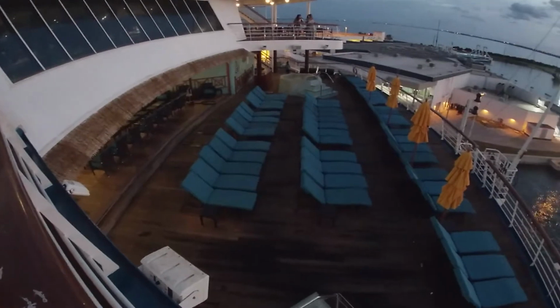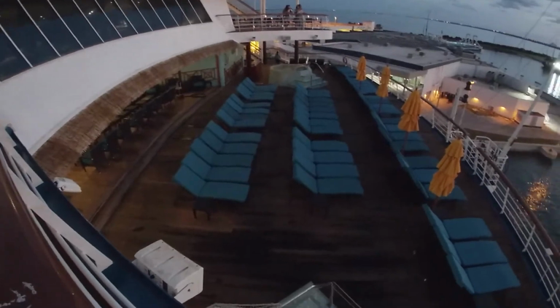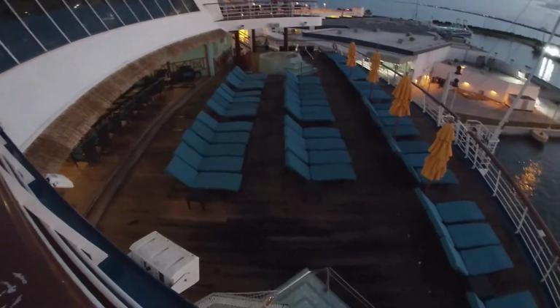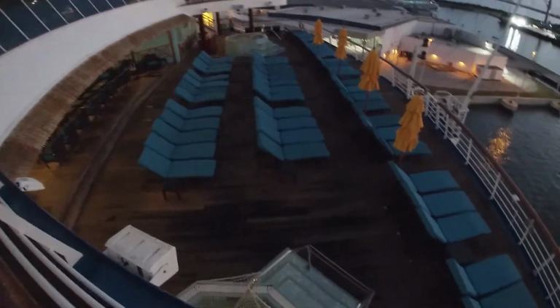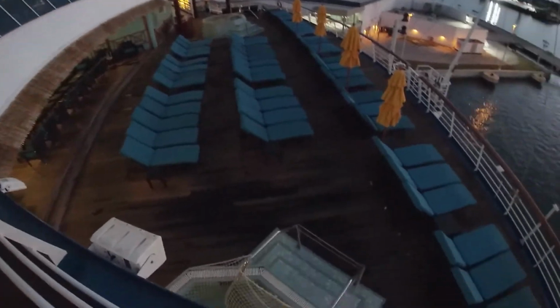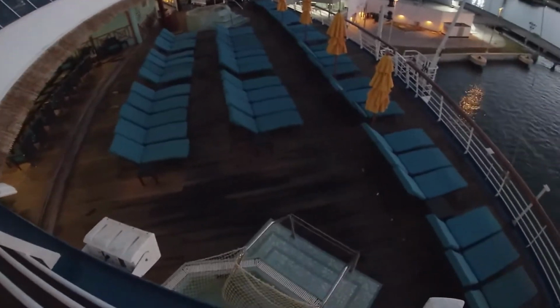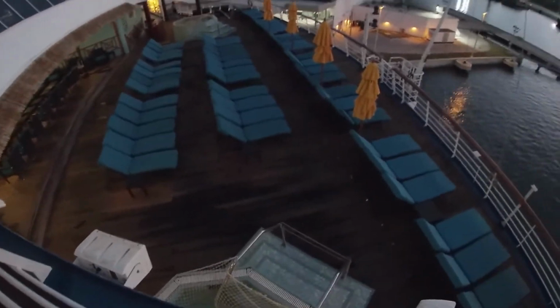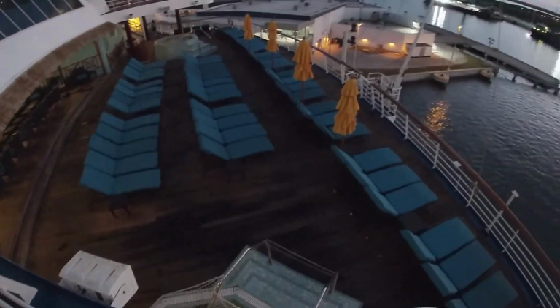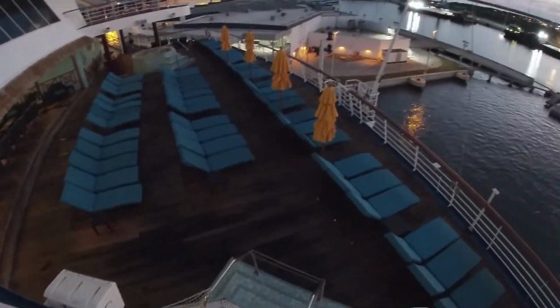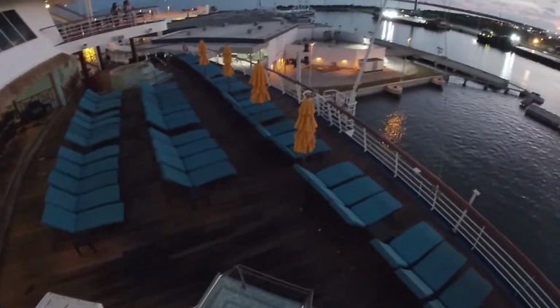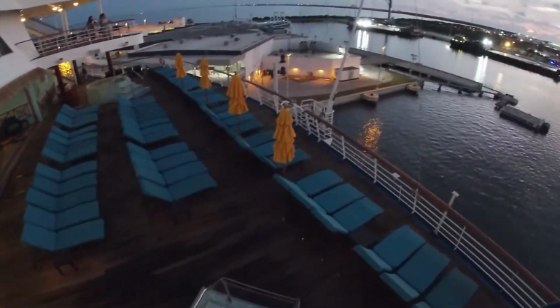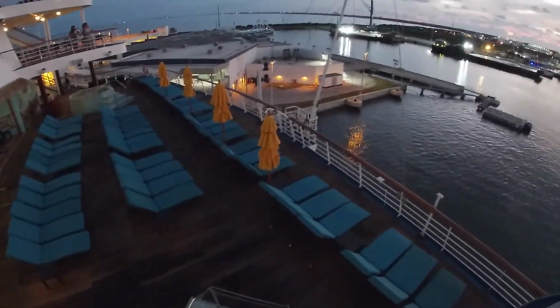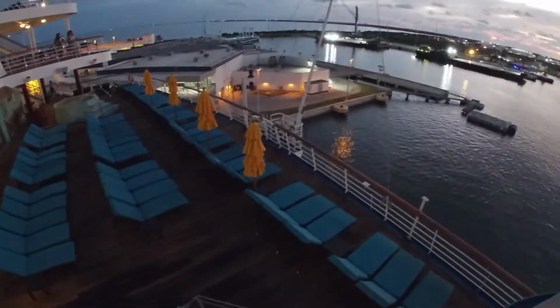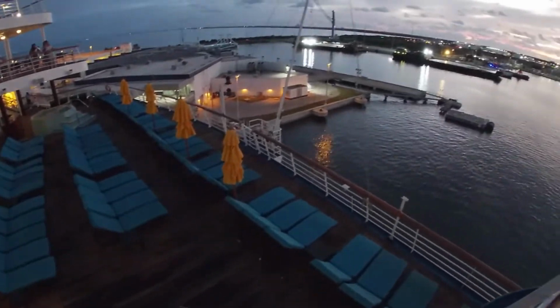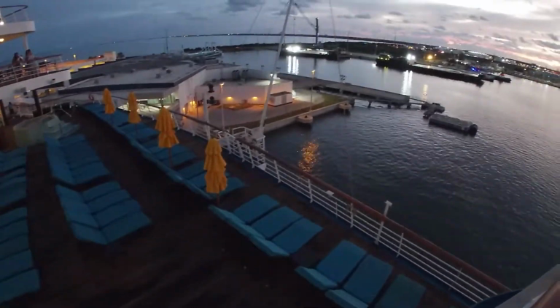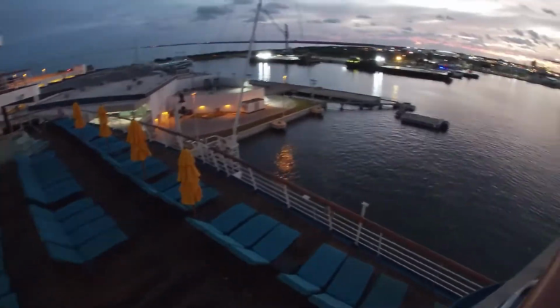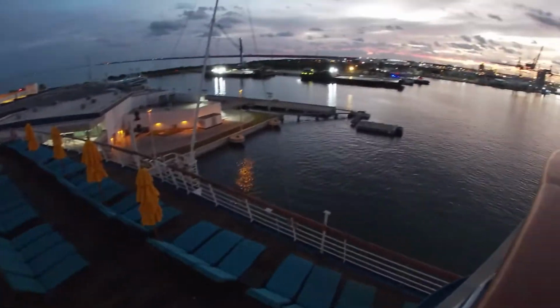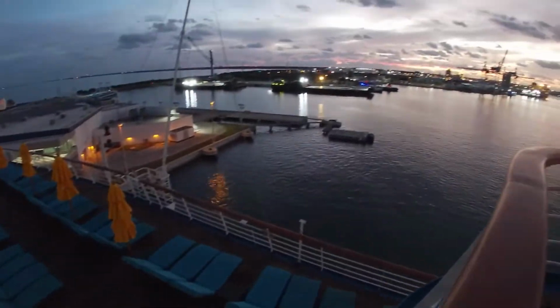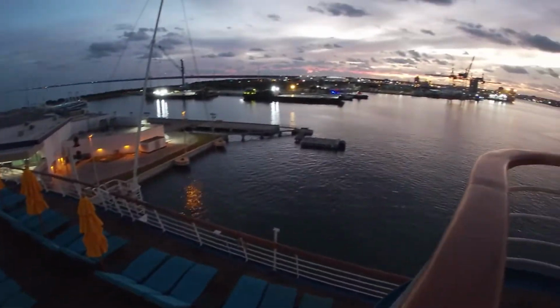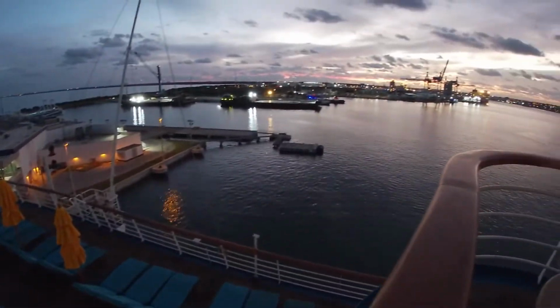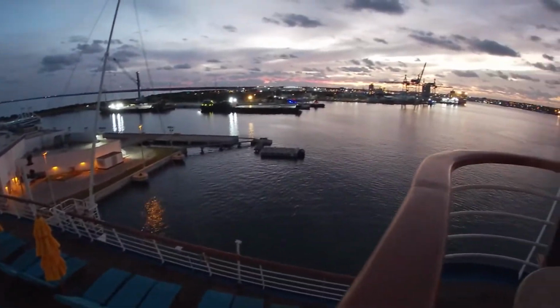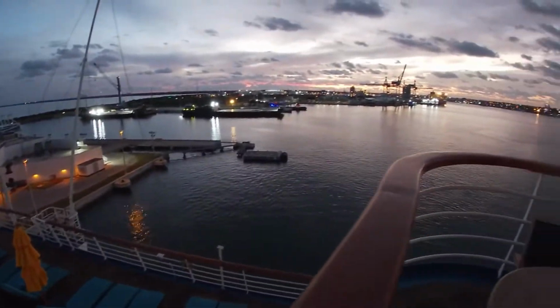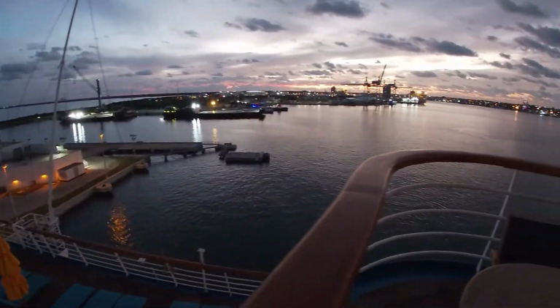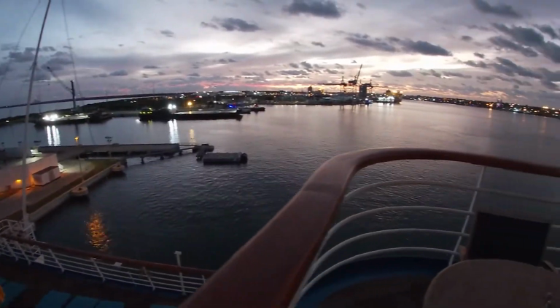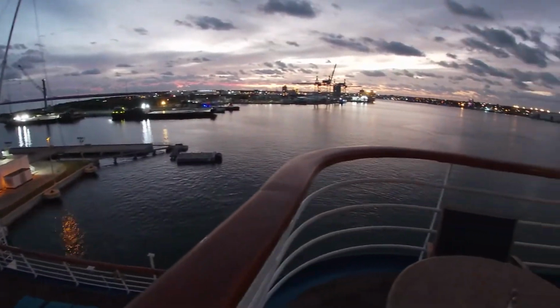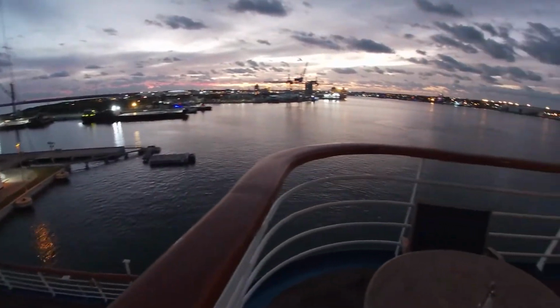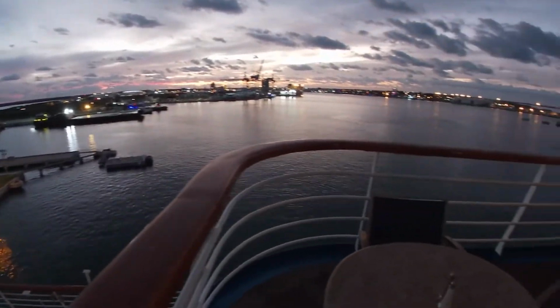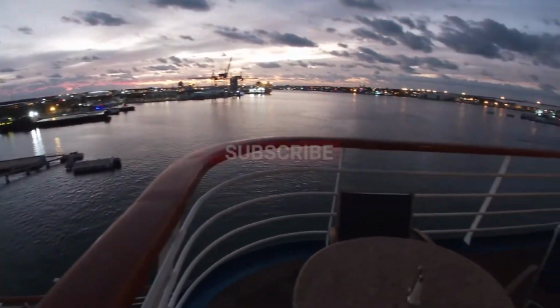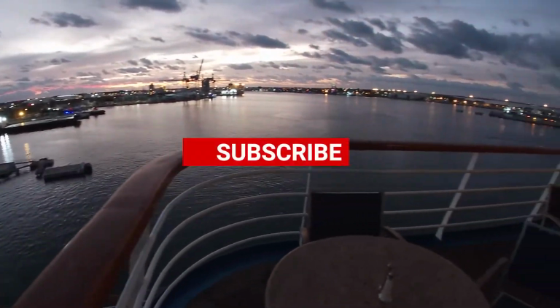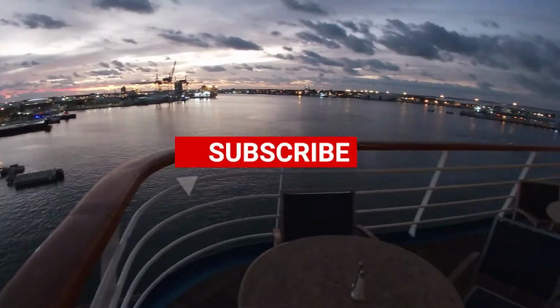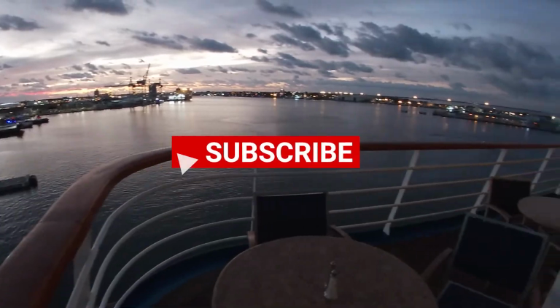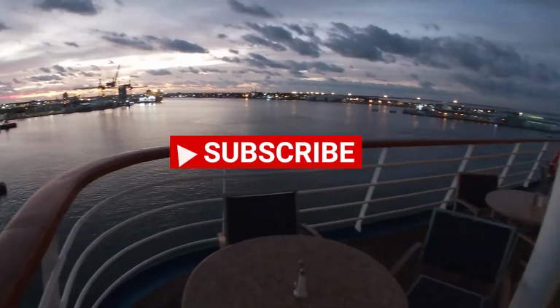This was our last day back in port — a sad day to have to leave the ship.